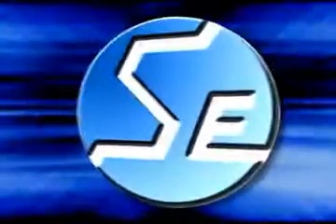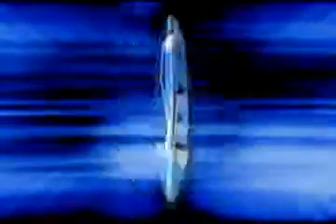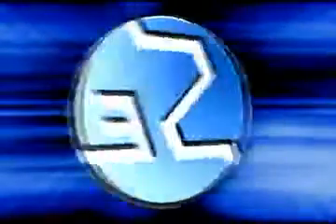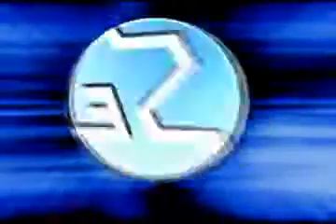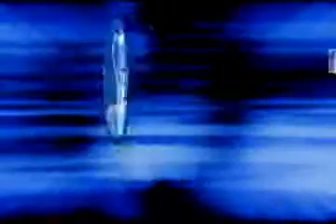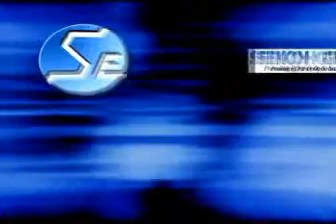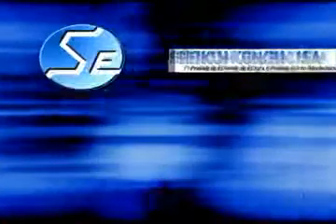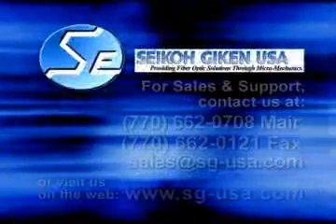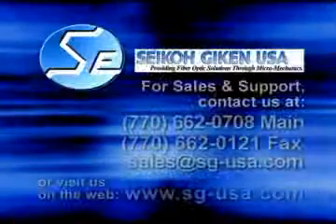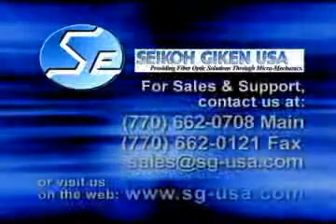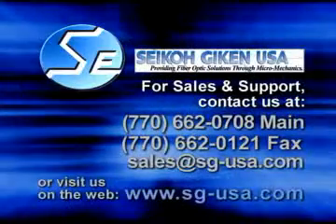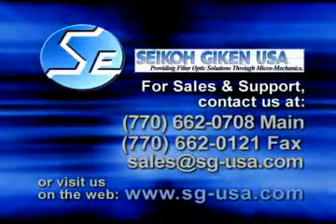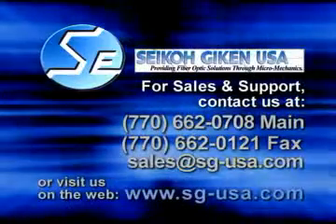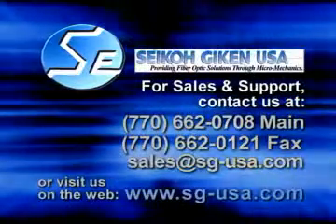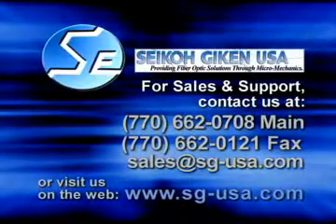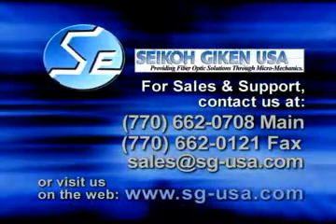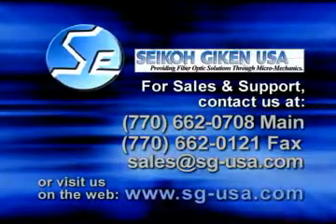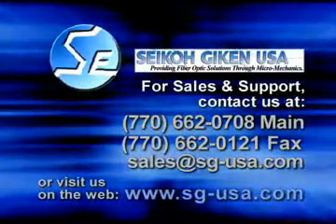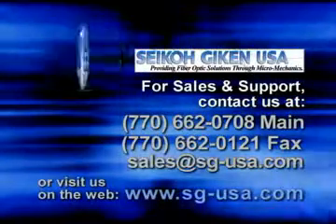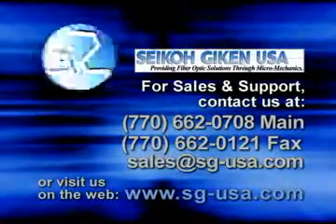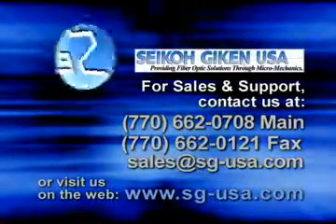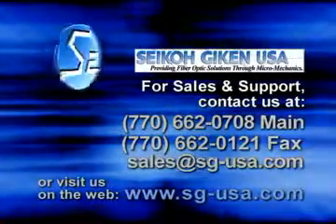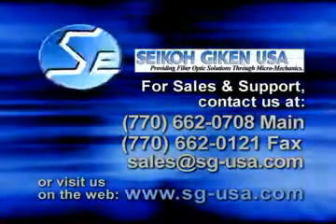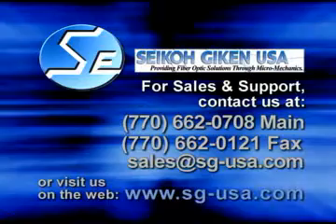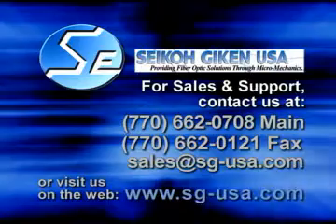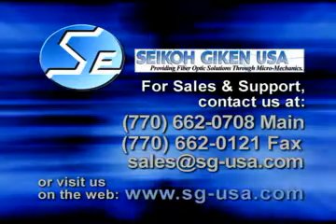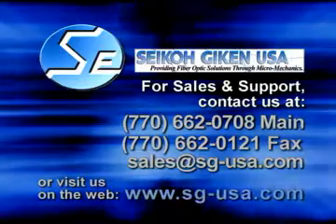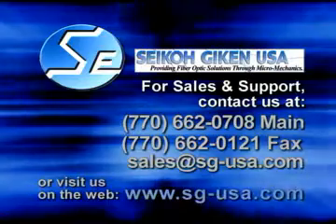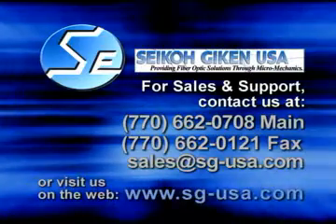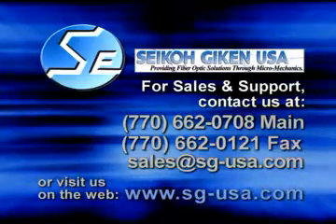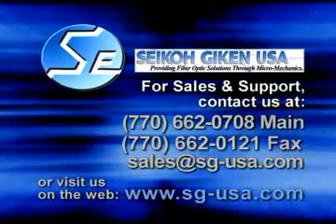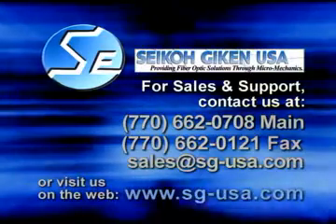Seiko Geekin and their distributors are standing by to fulfill your fiber optic requirements. Contact your supplier today to keep your network running at peak performance.